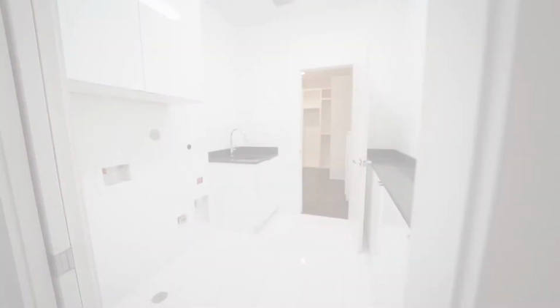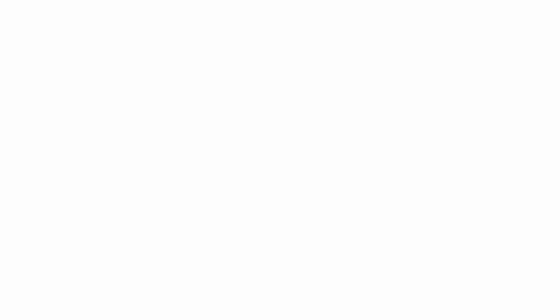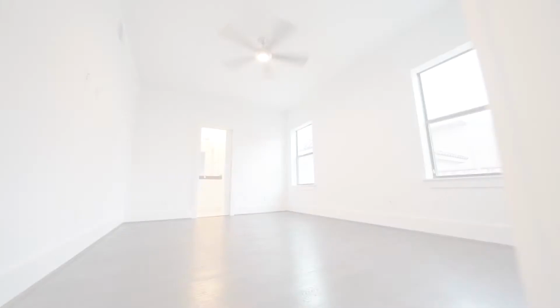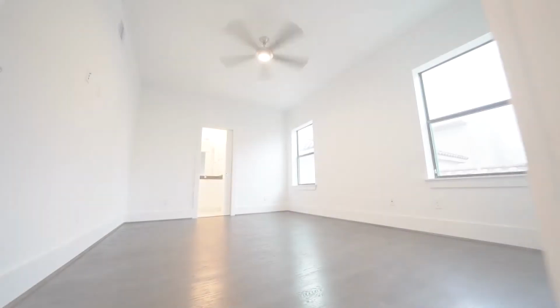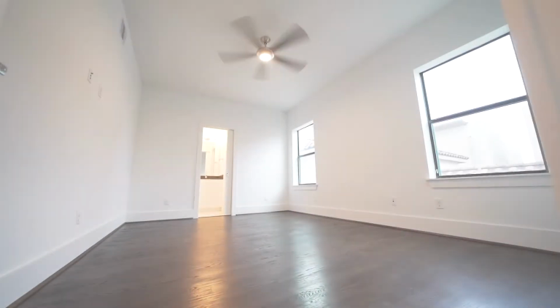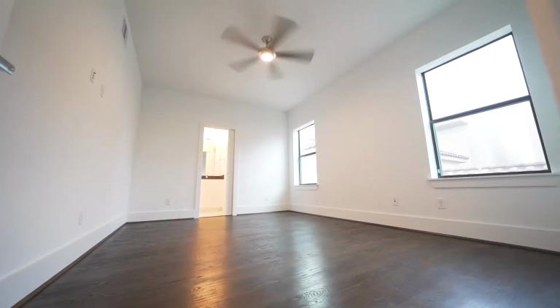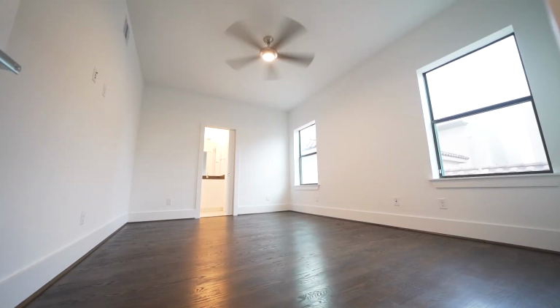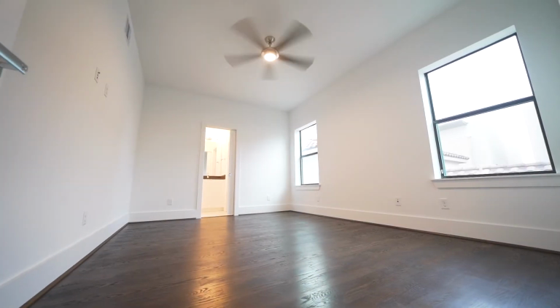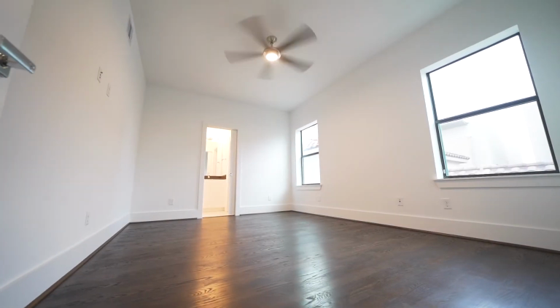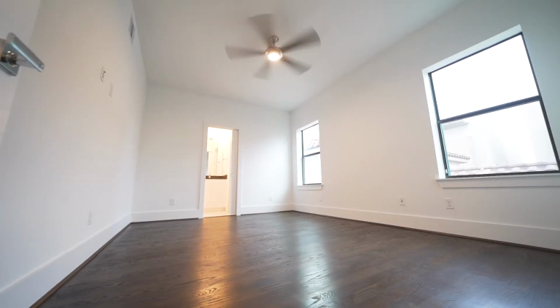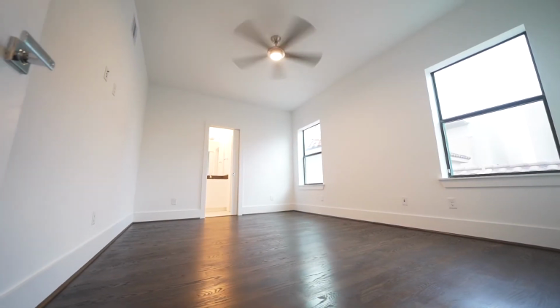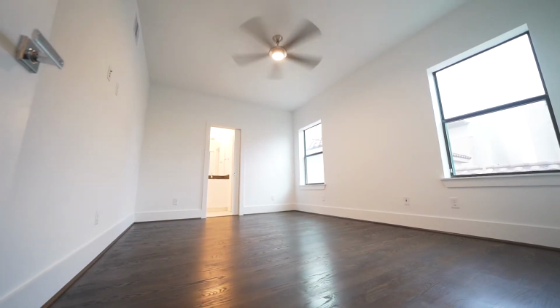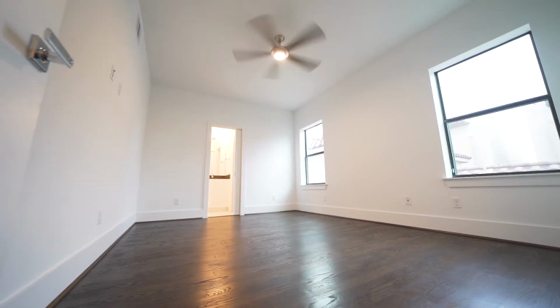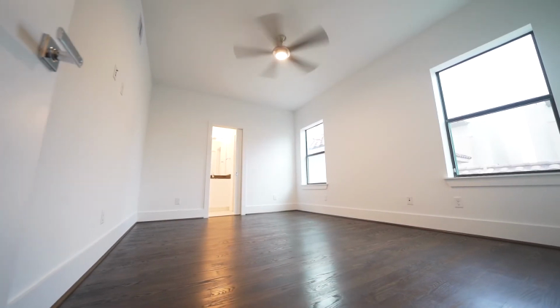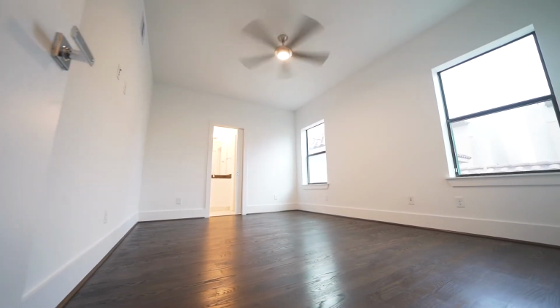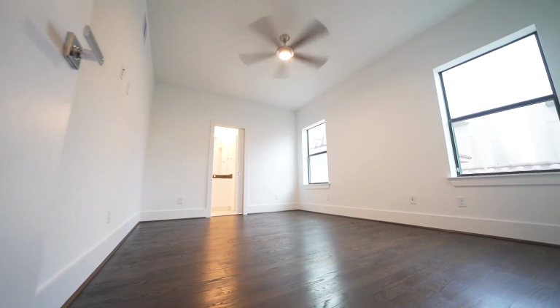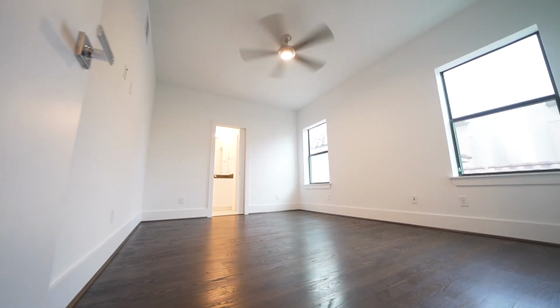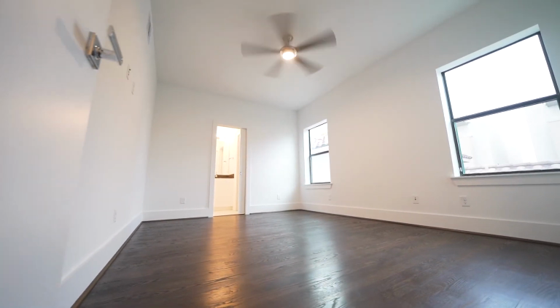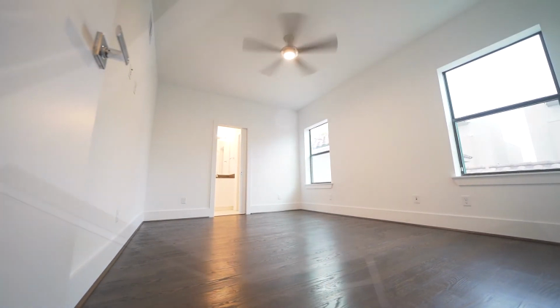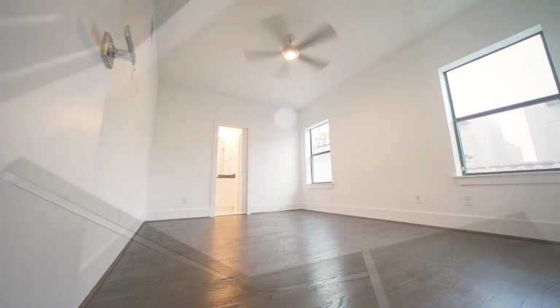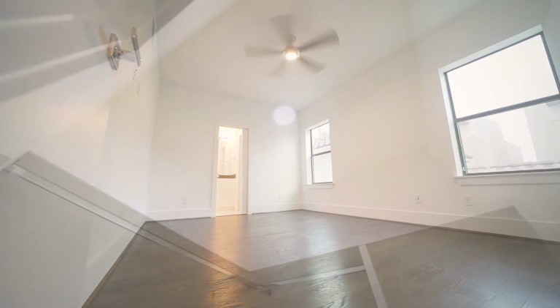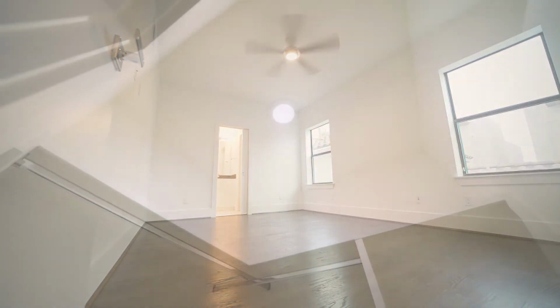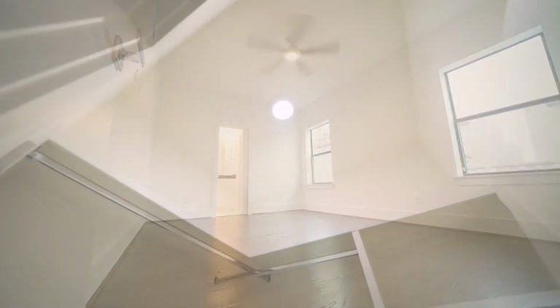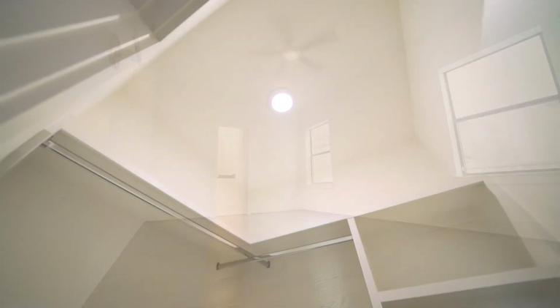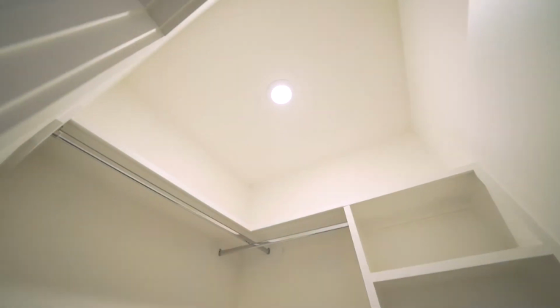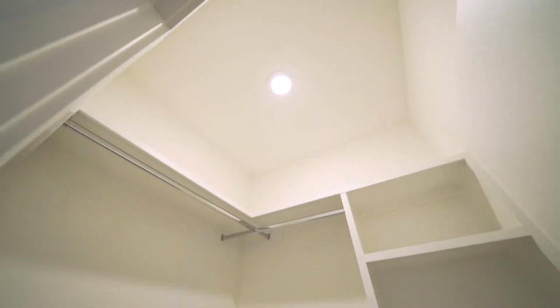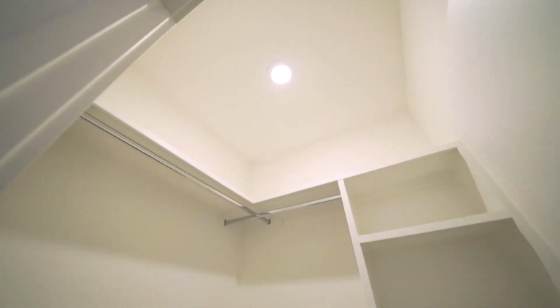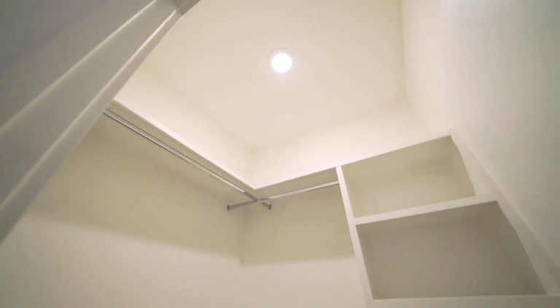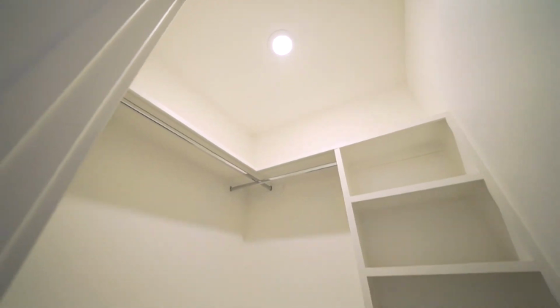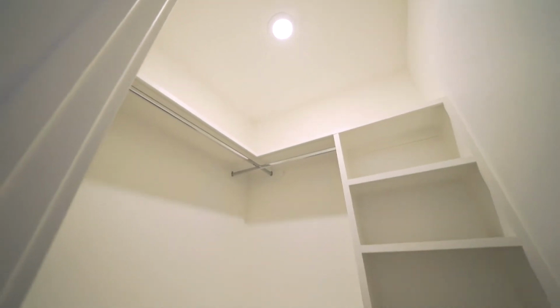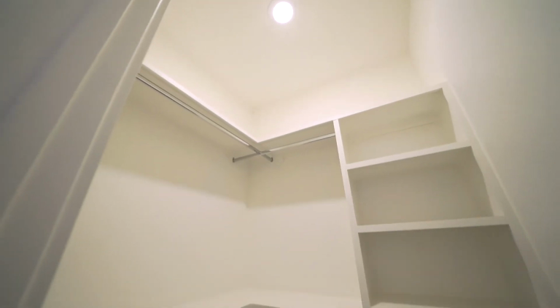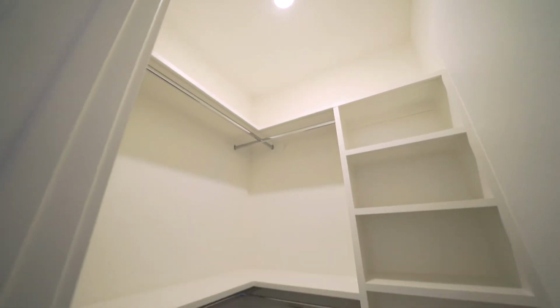A chef's kitchen features island quartz counters, Bosch appliances including fridge, and a contemporary pot filler faucet.